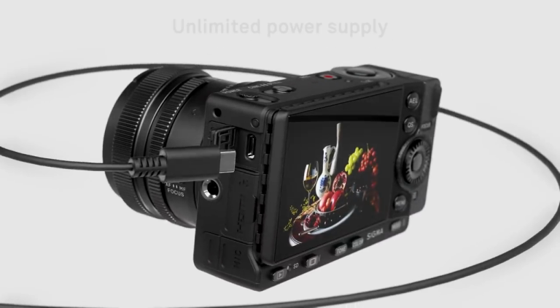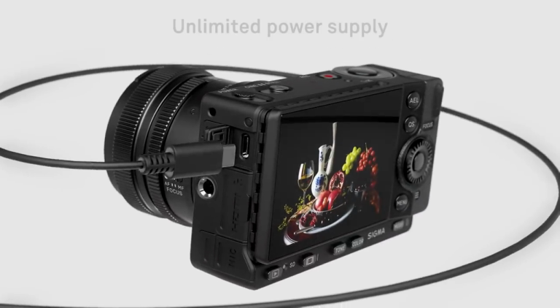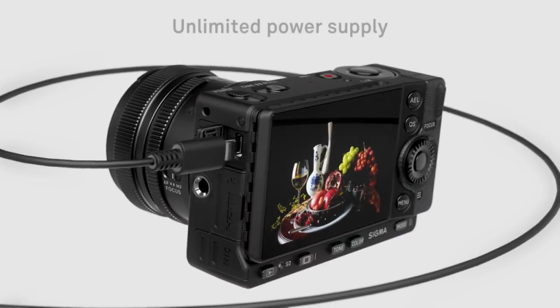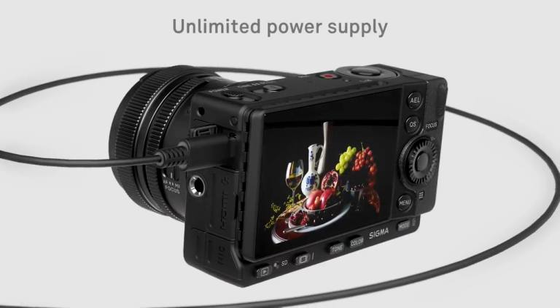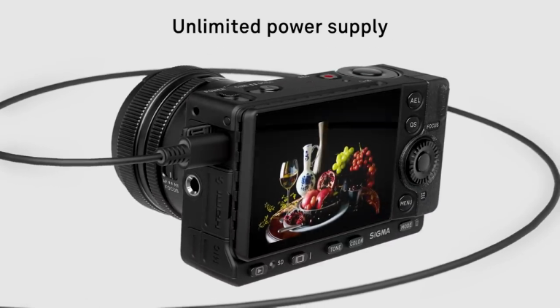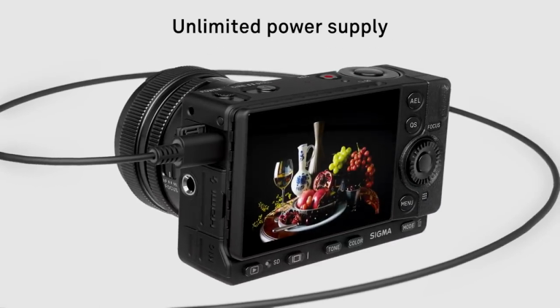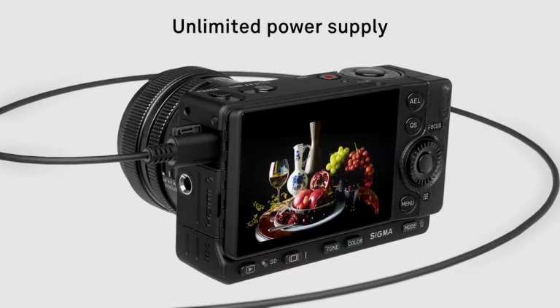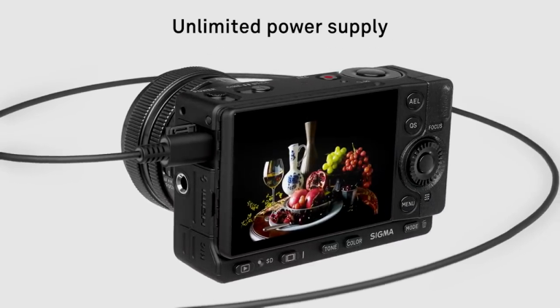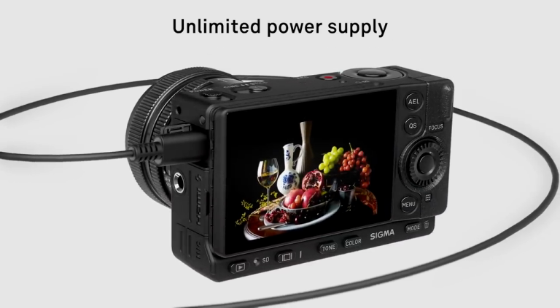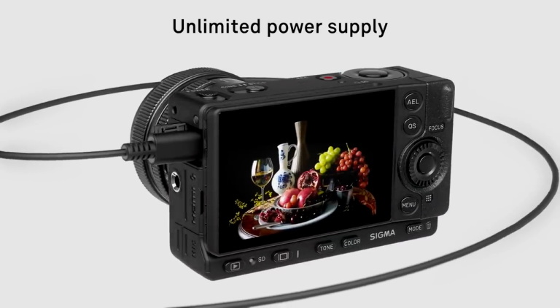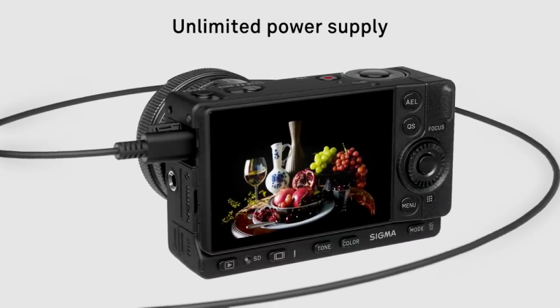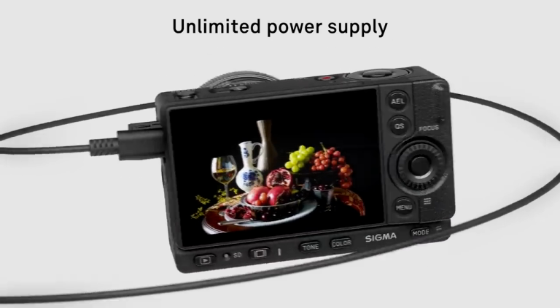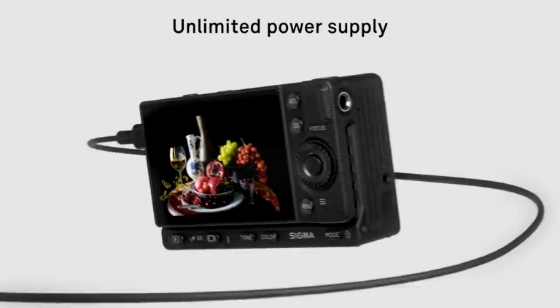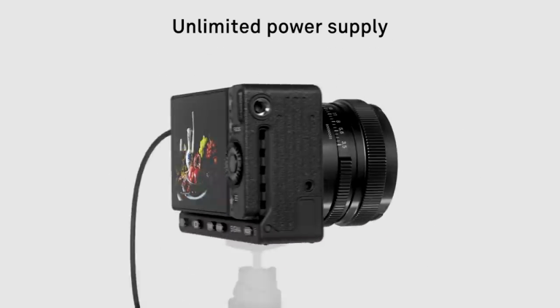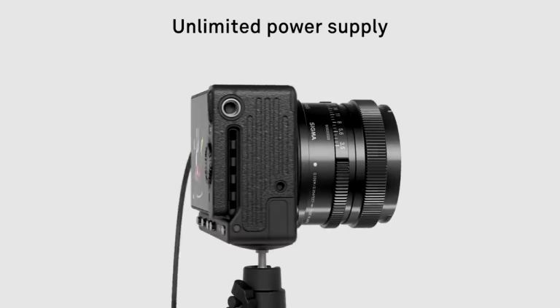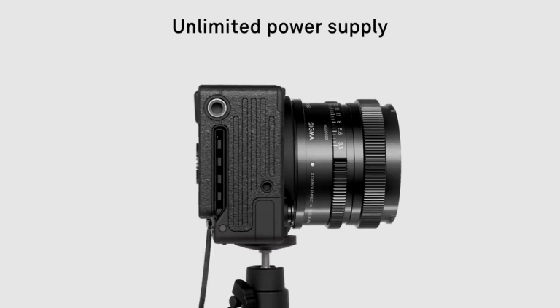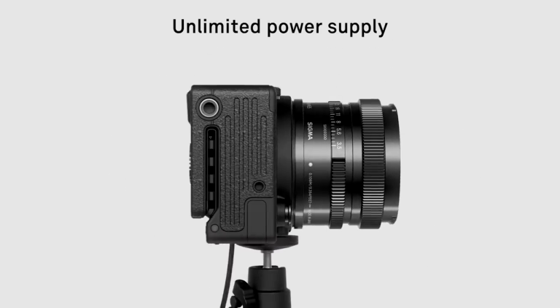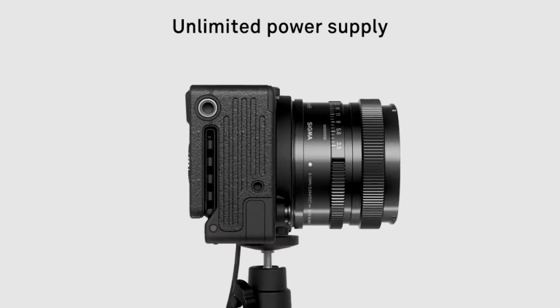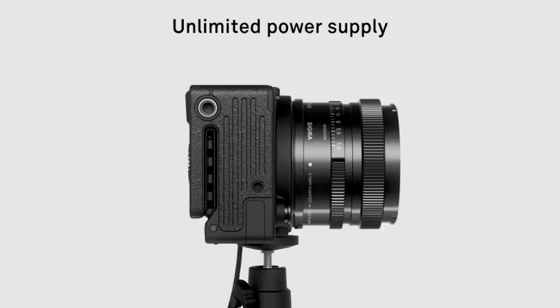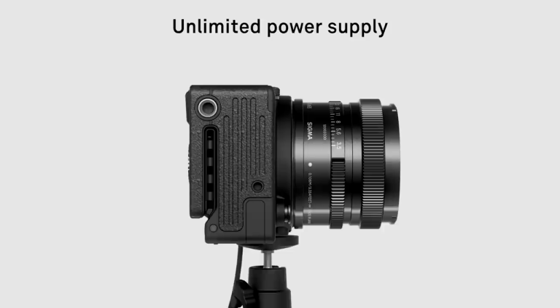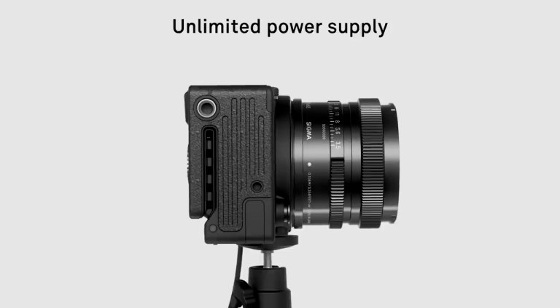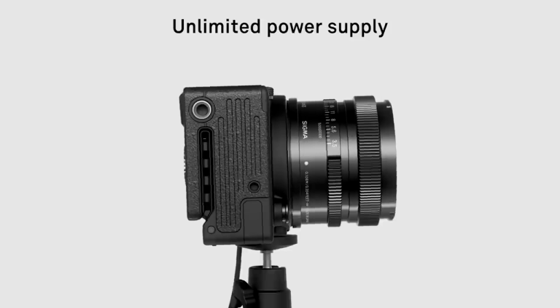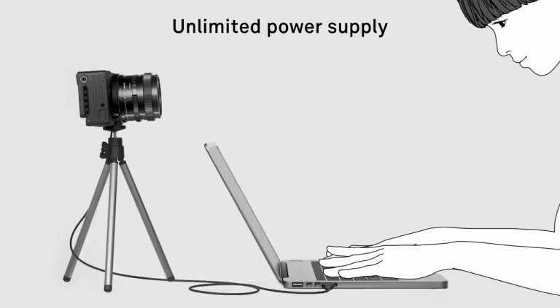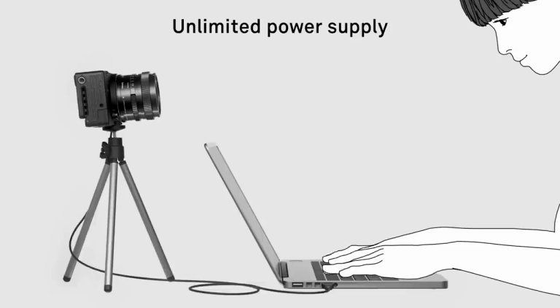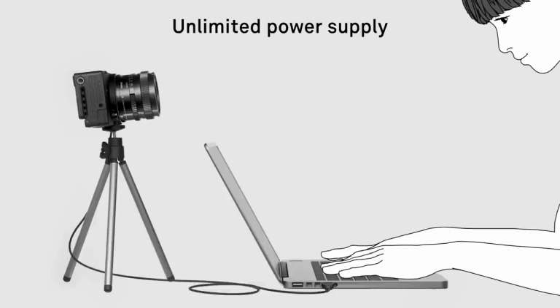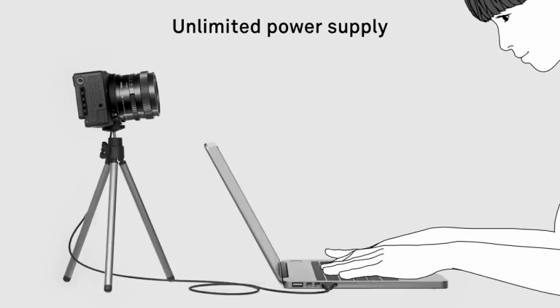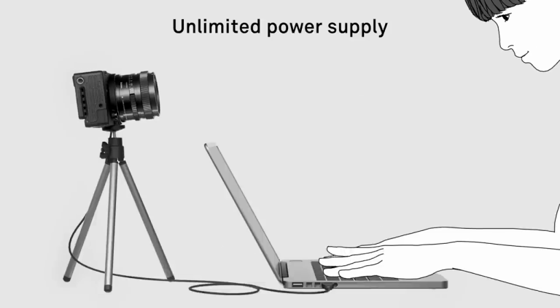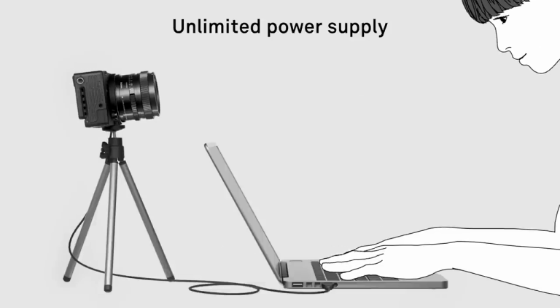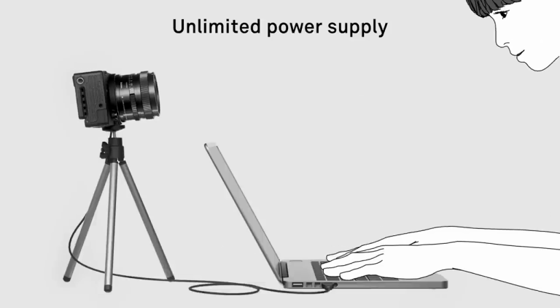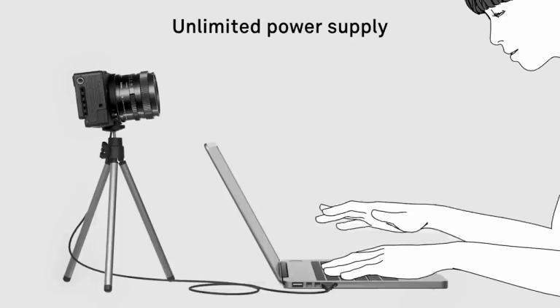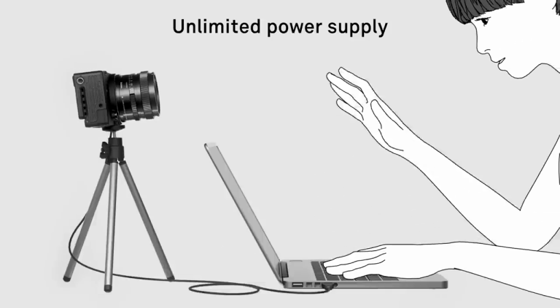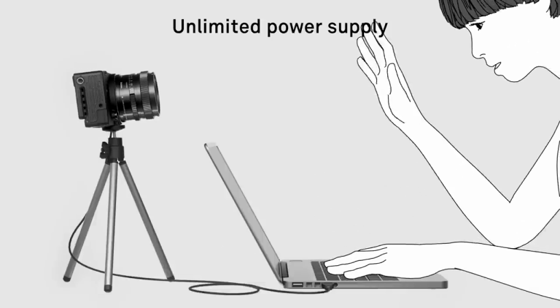Power delivered via USB-C connection provides virtually unlimited hours of usage.